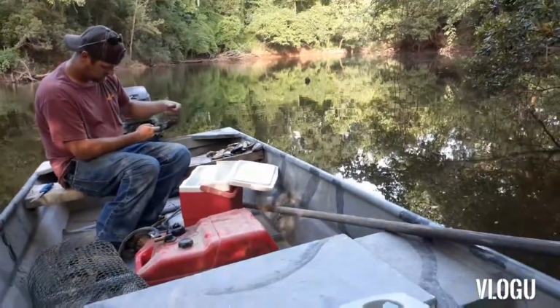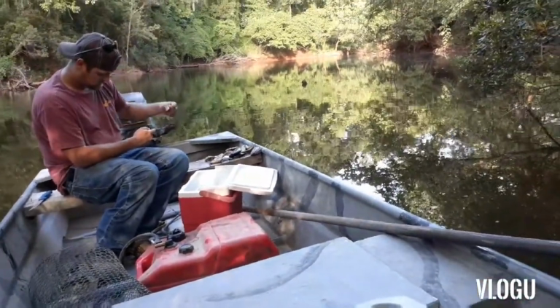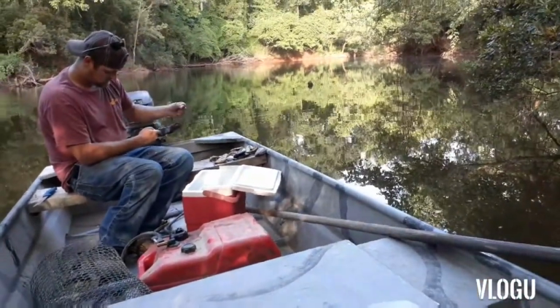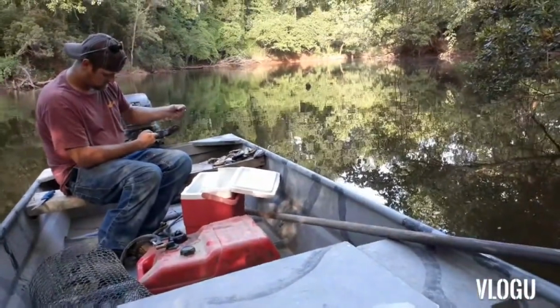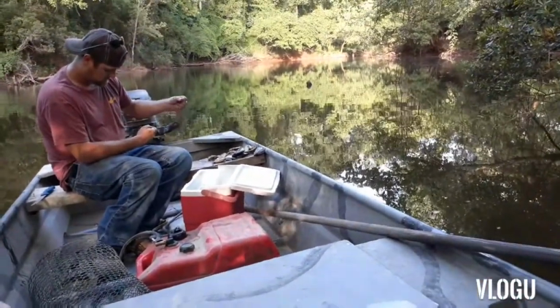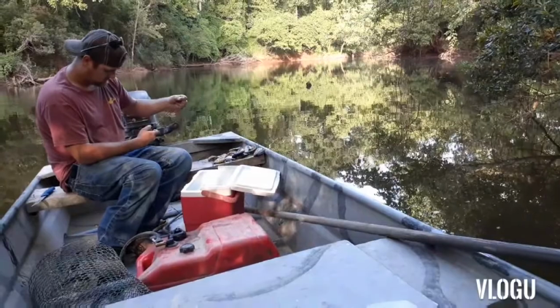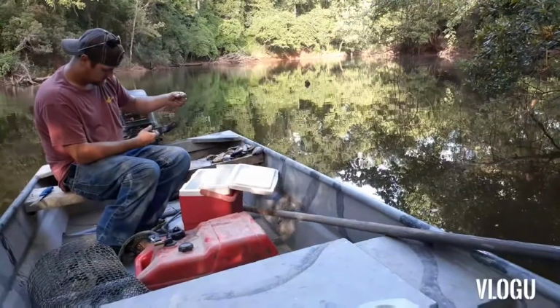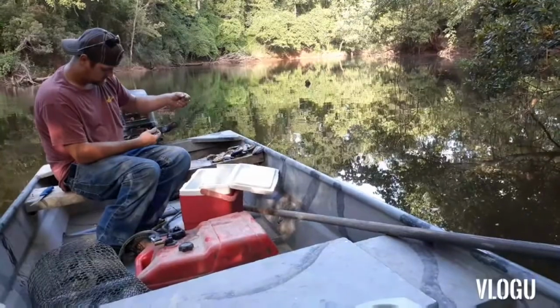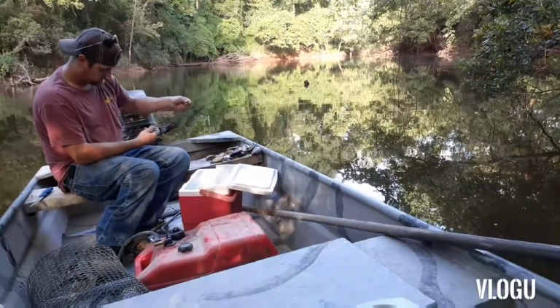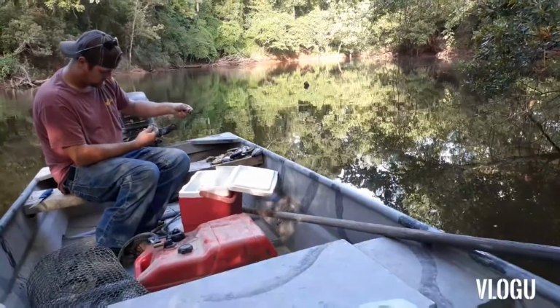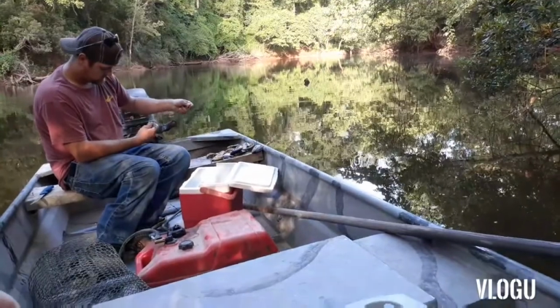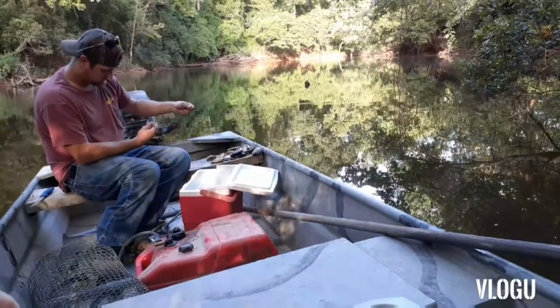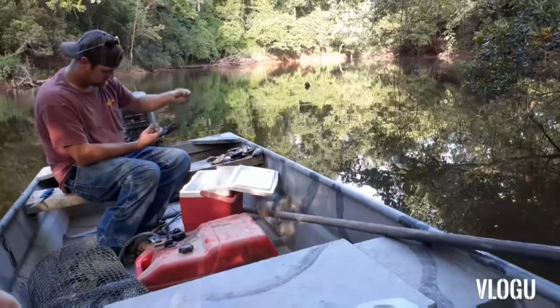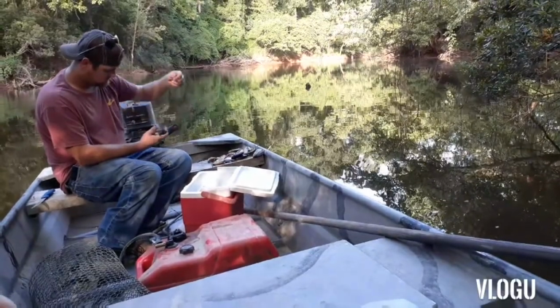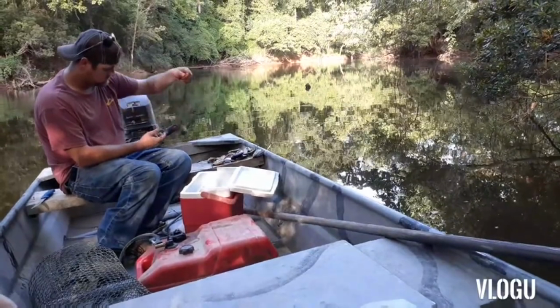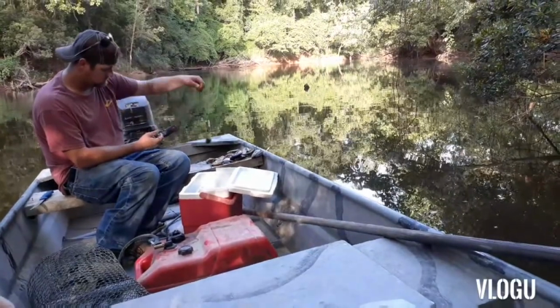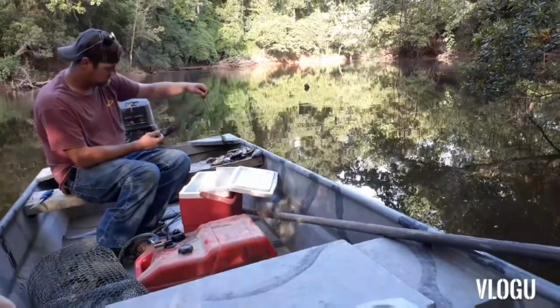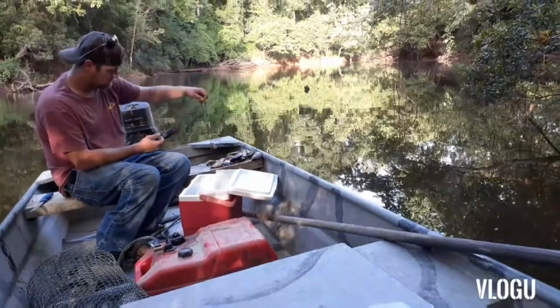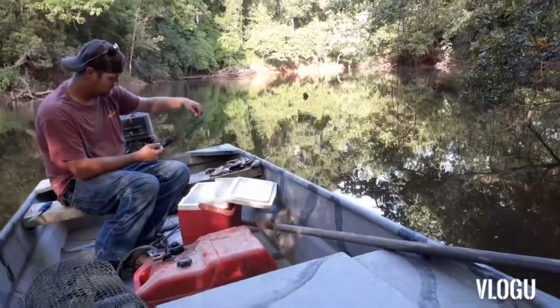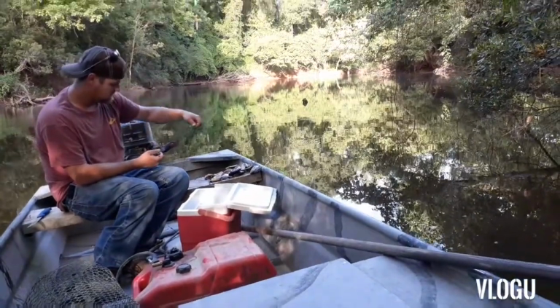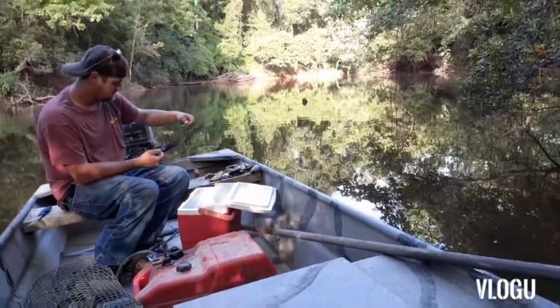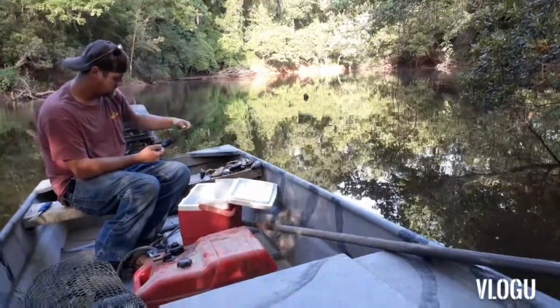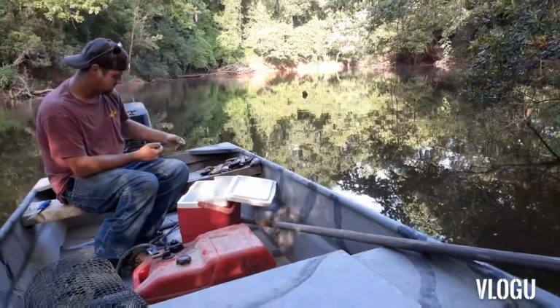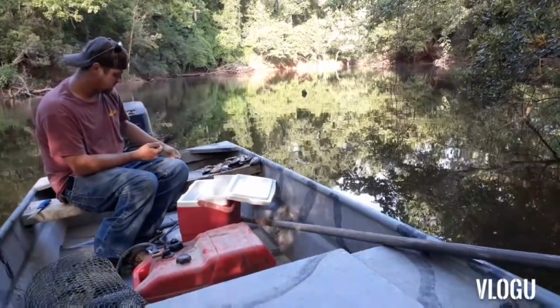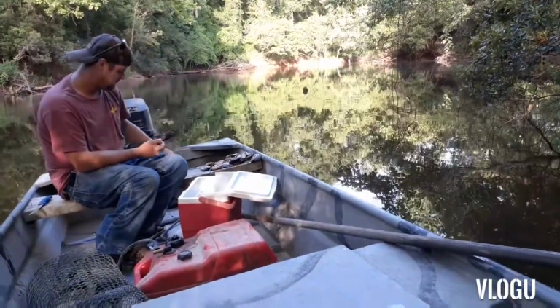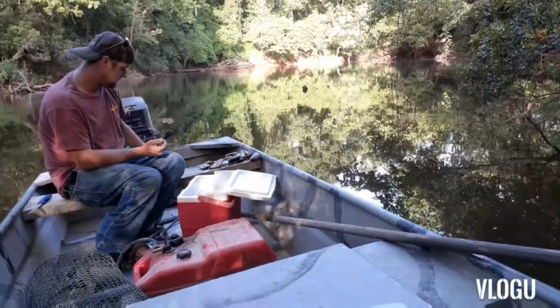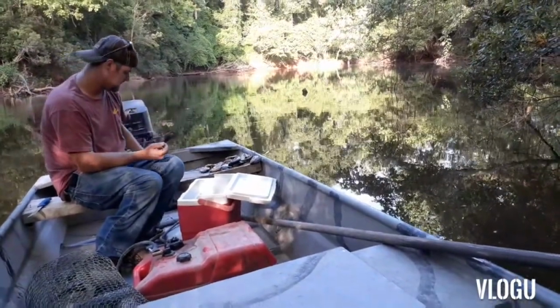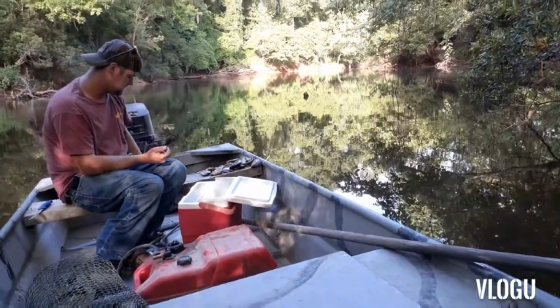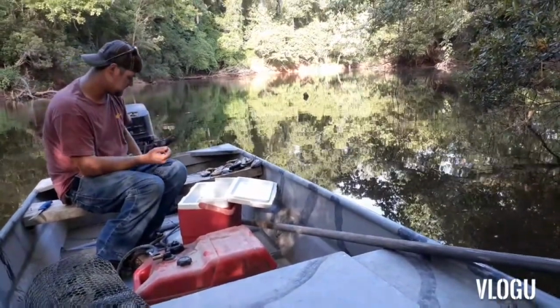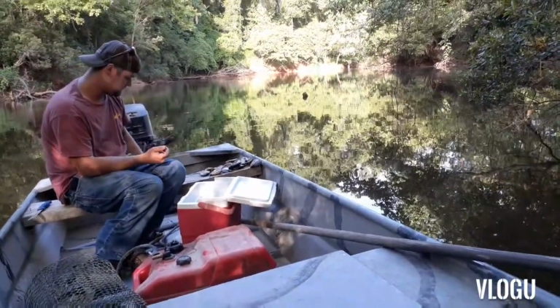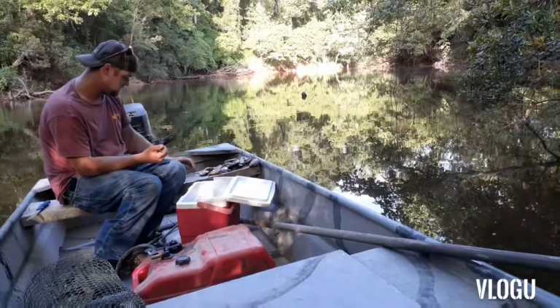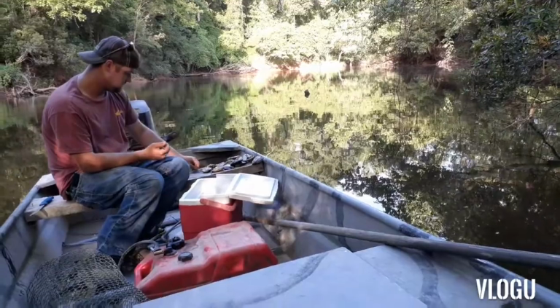Then we run it to our line into our anchor spot — but that's how we catch the big ones.